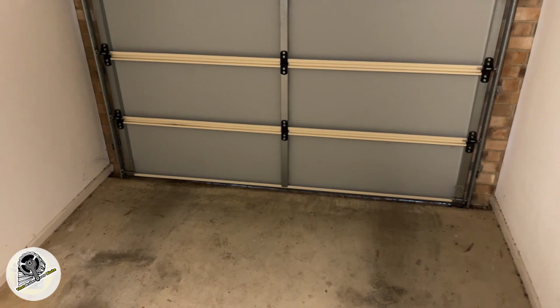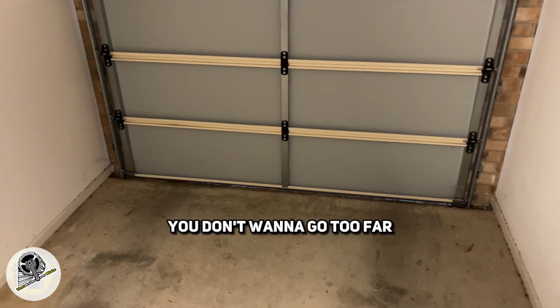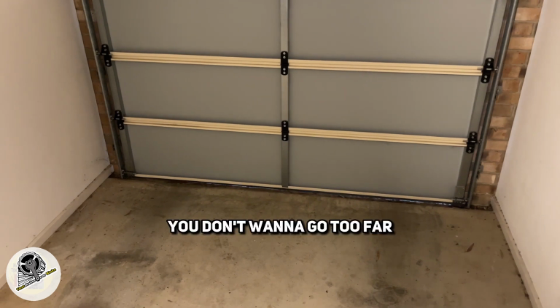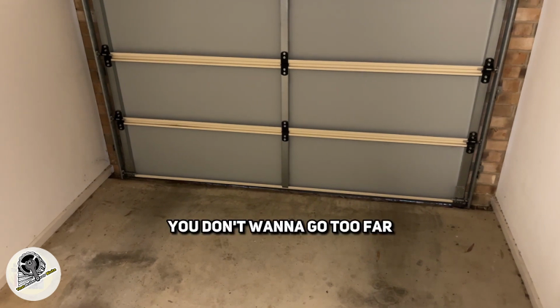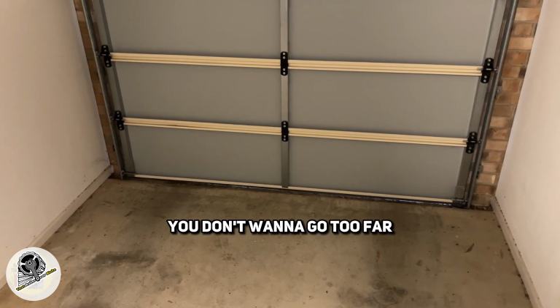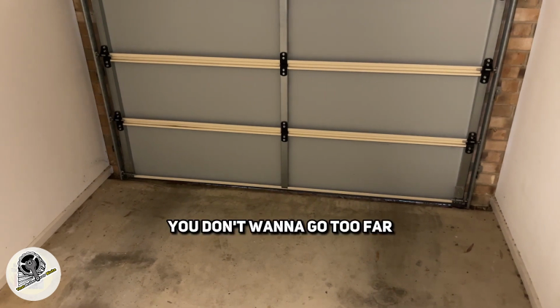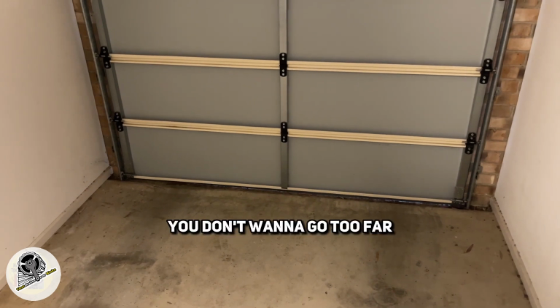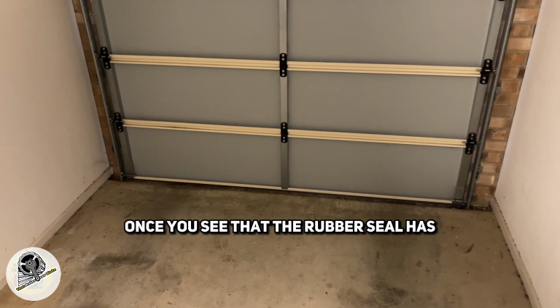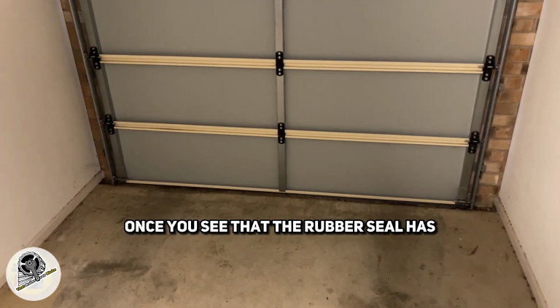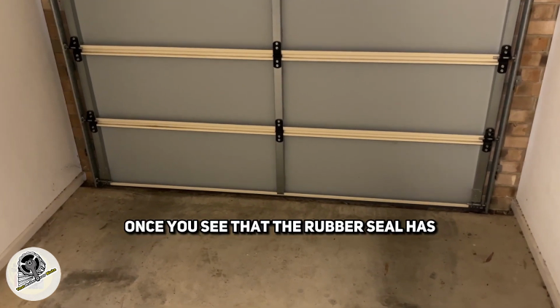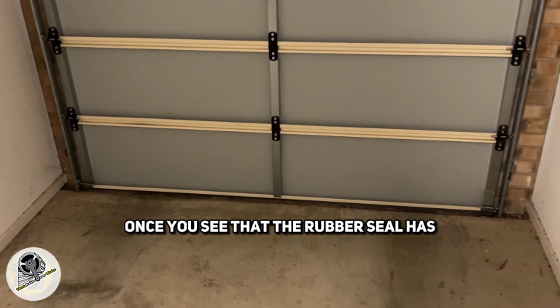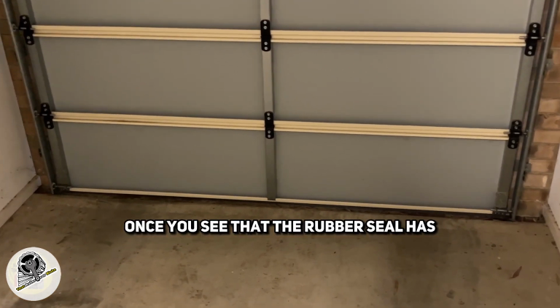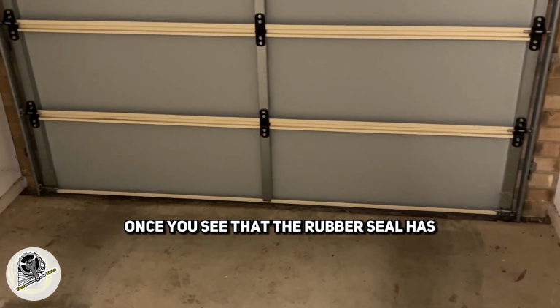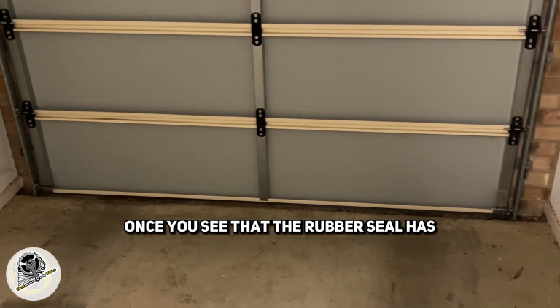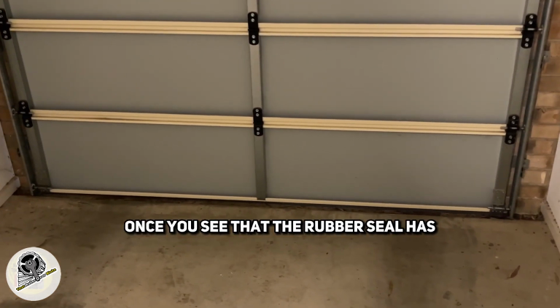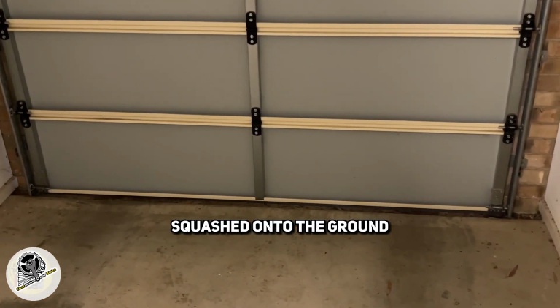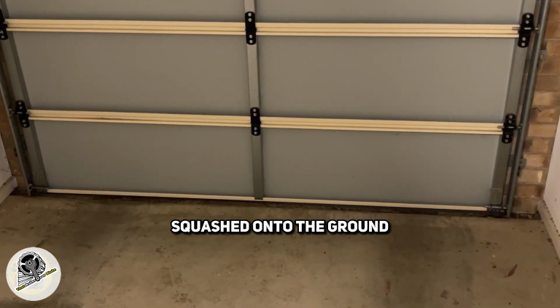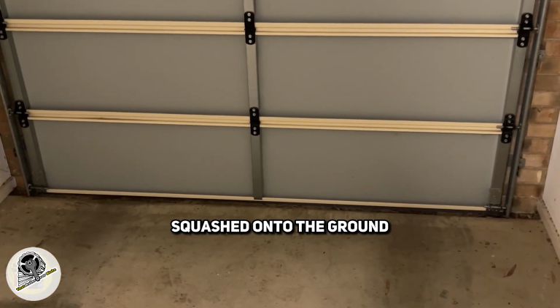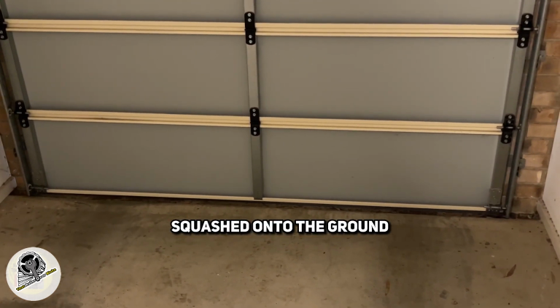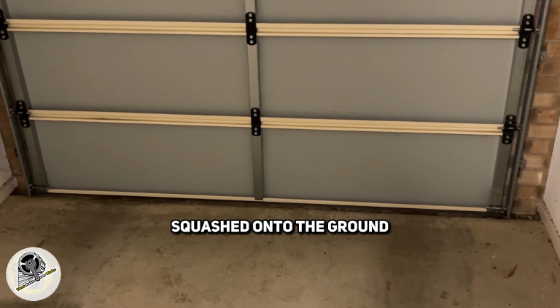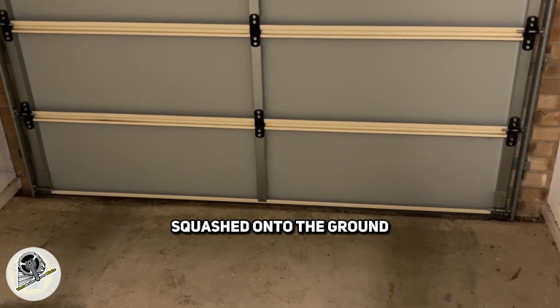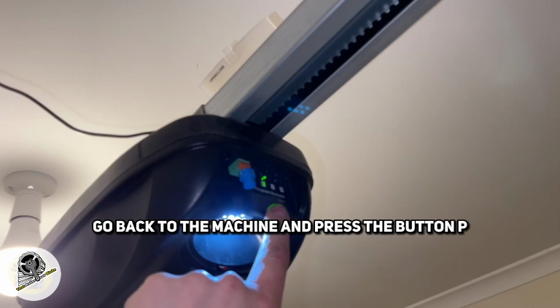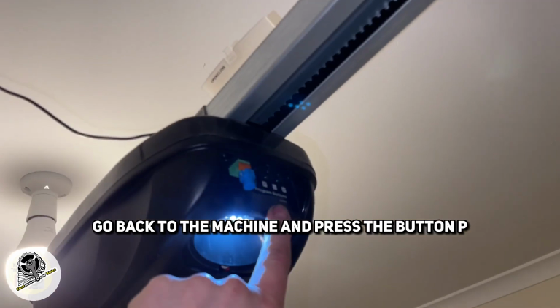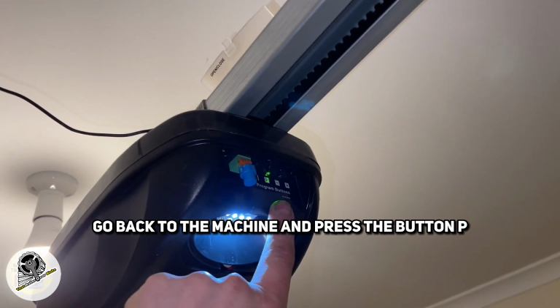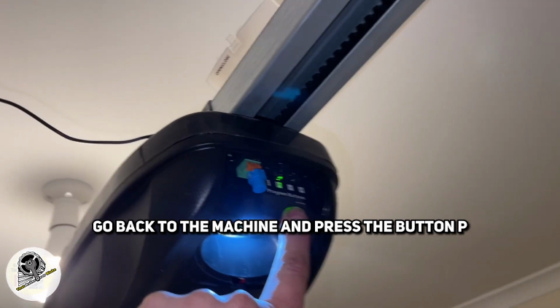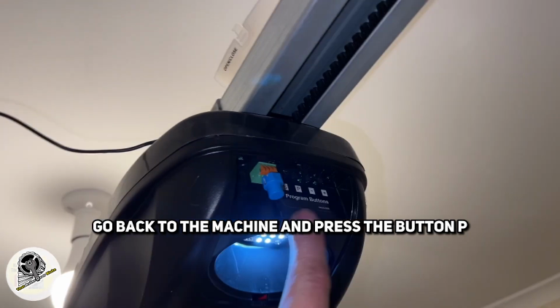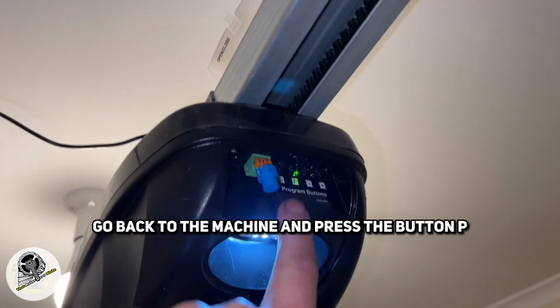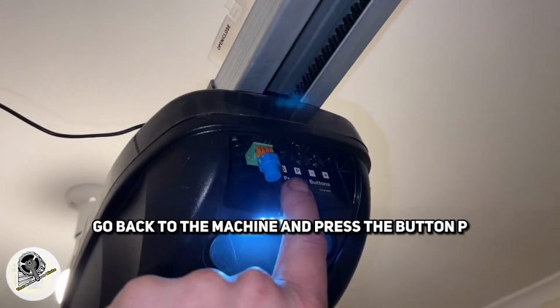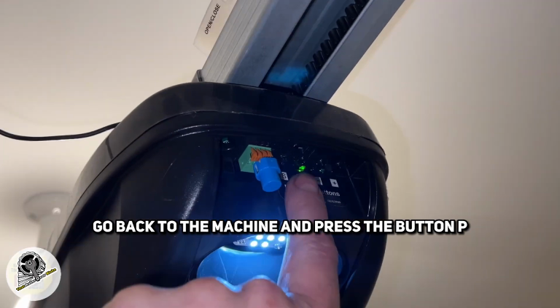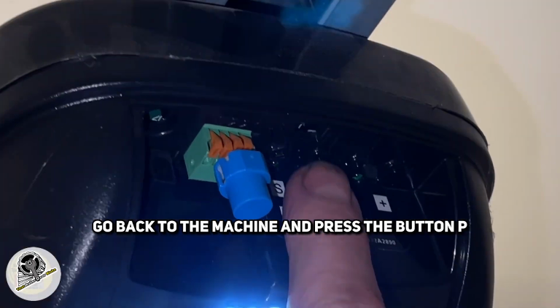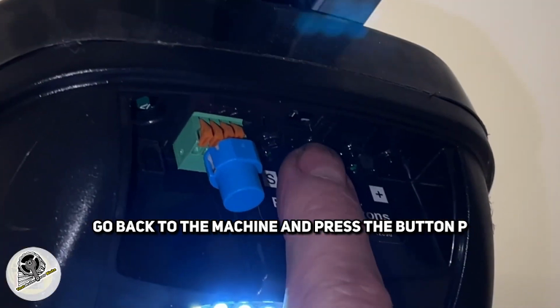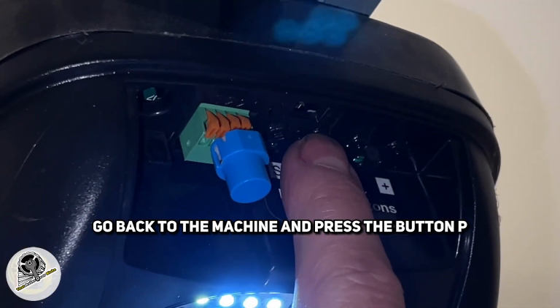You don't want to go too far. Once you see that the rubber seal has squashed onto the ground, go back to the machine and press the P button.